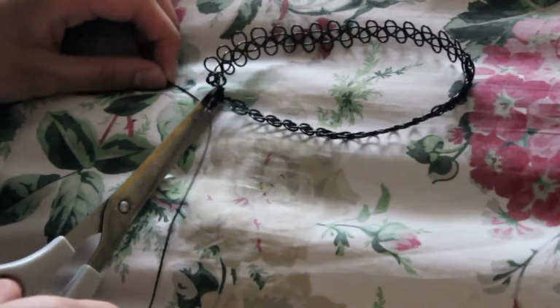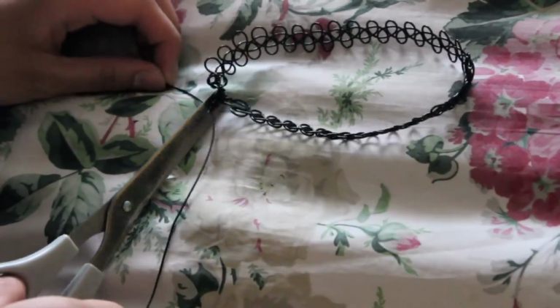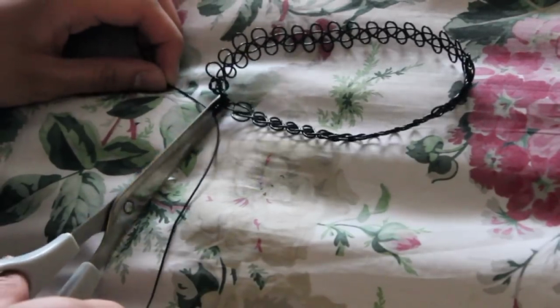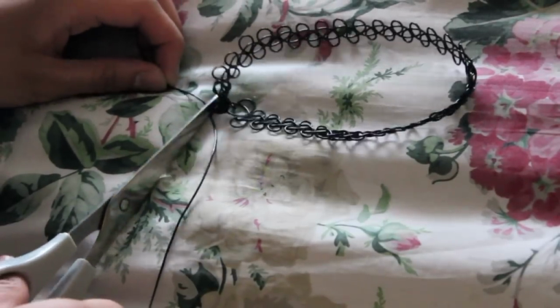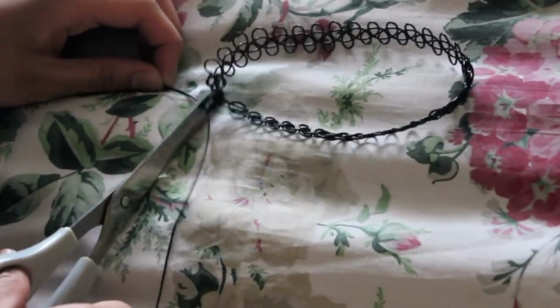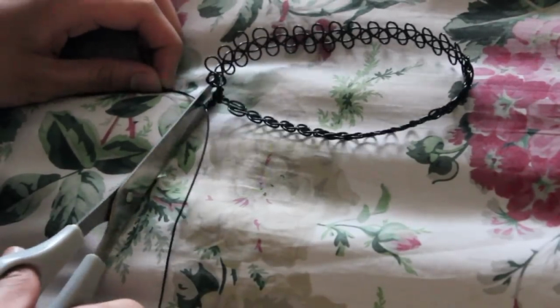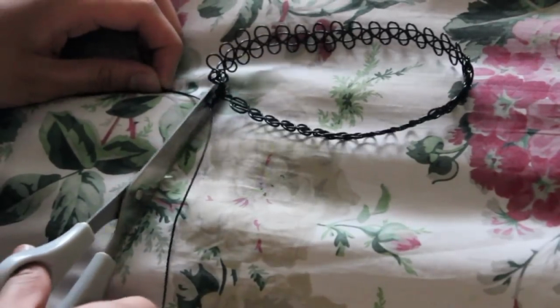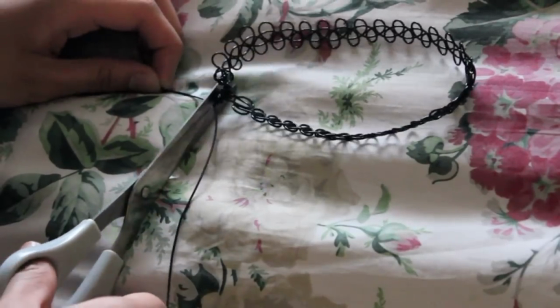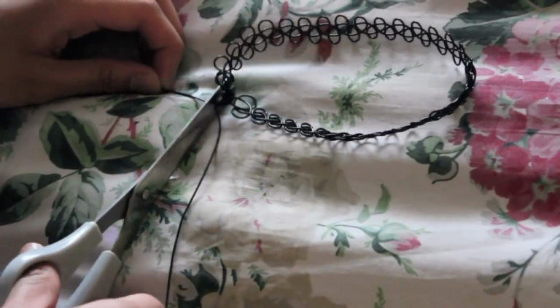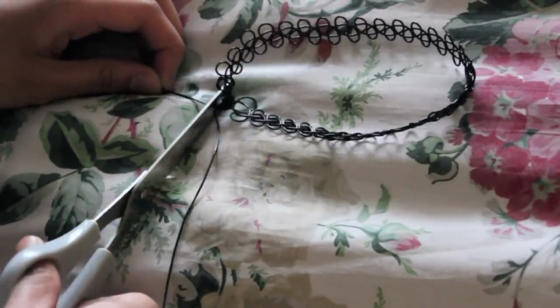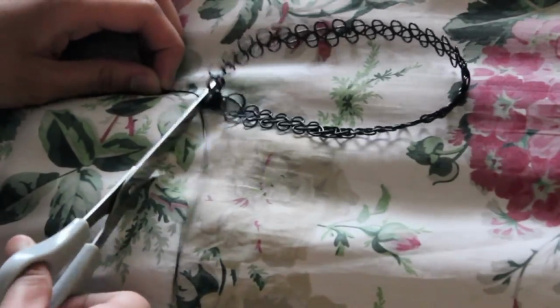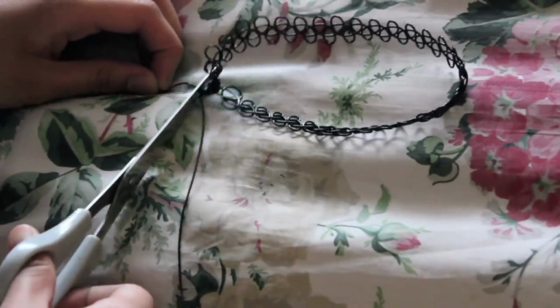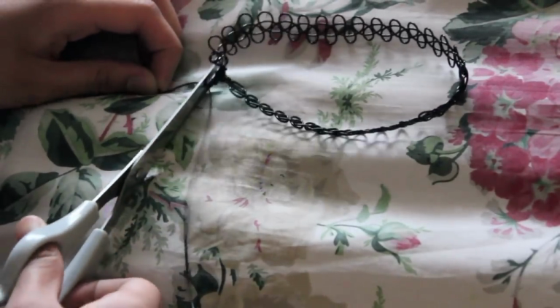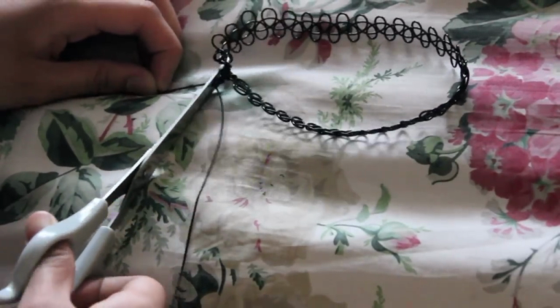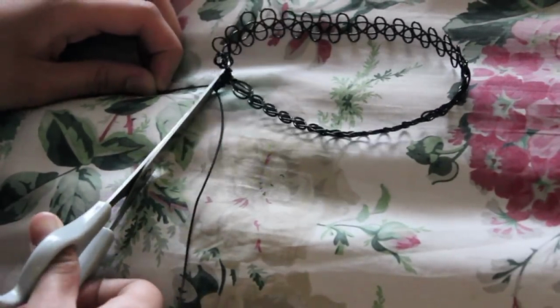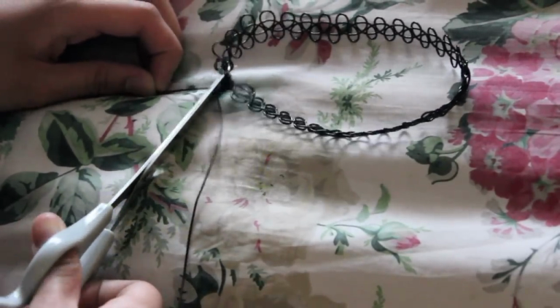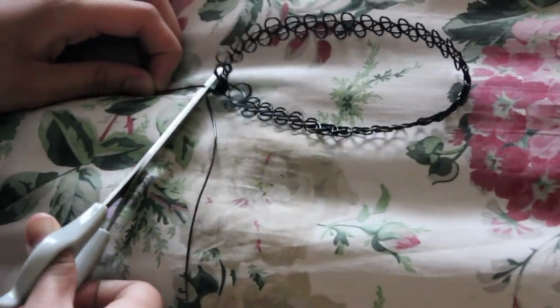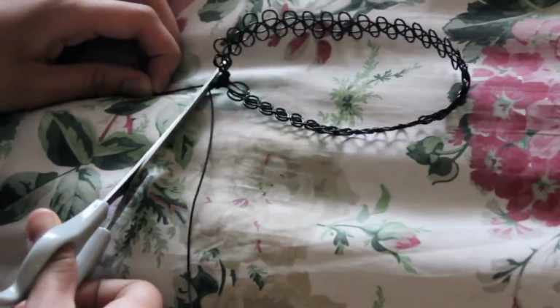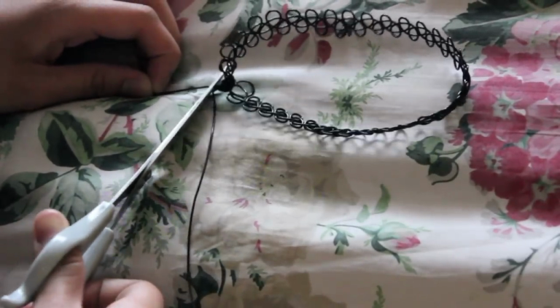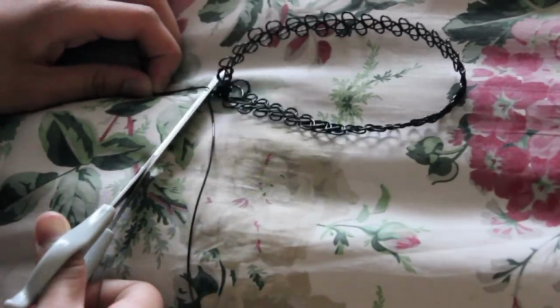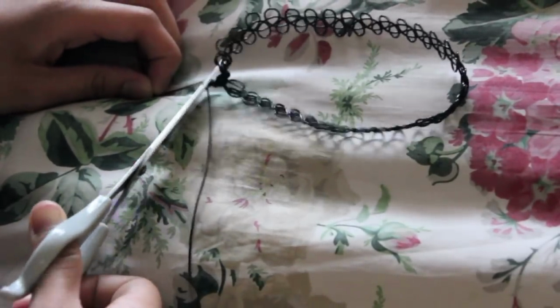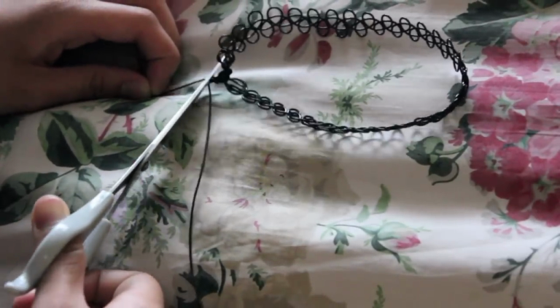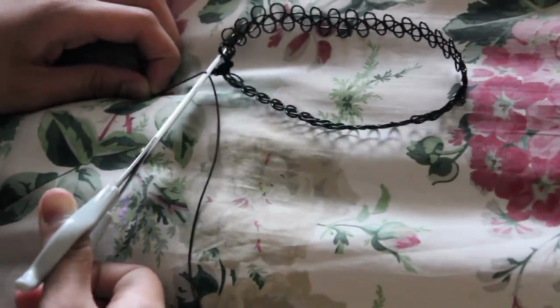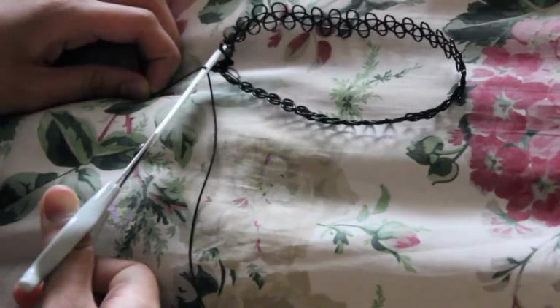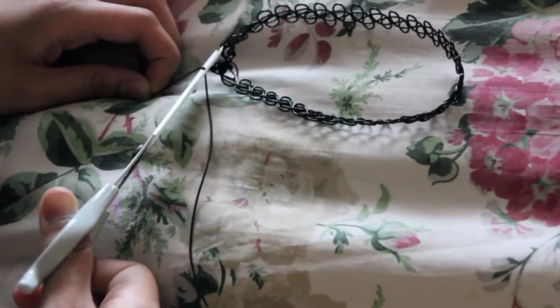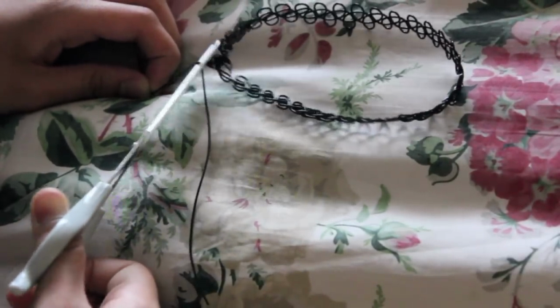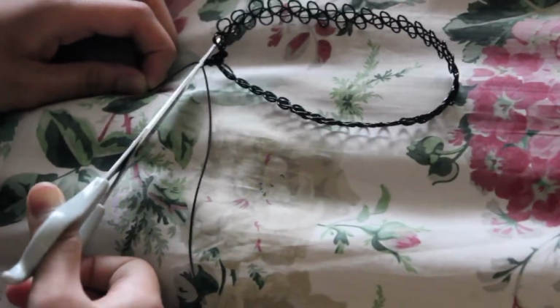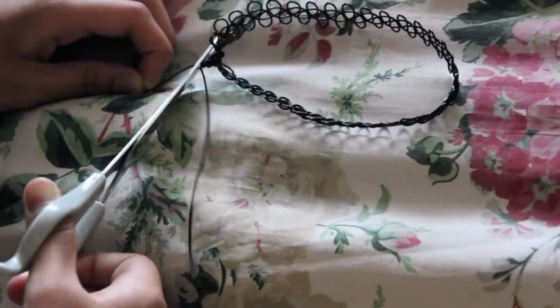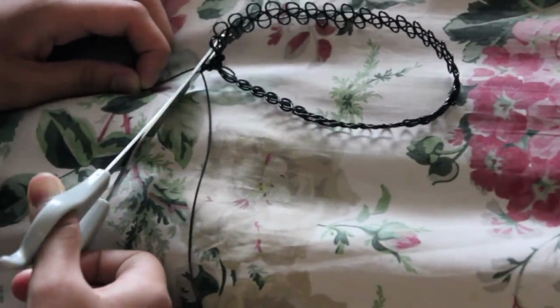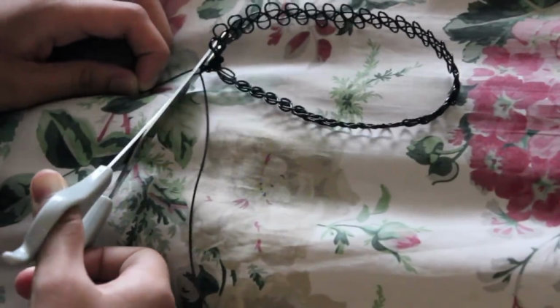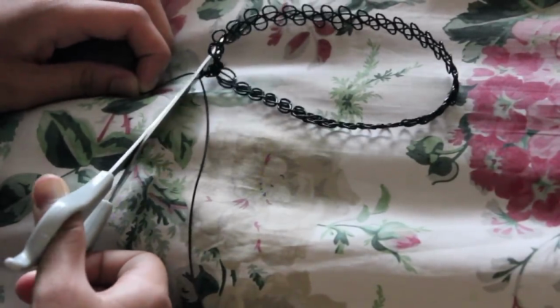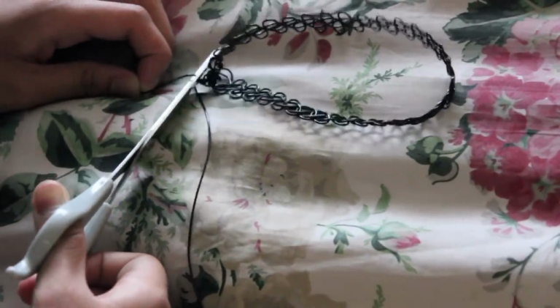Once the knots are secured, you are just going to take your scissors and cut off that excess string.